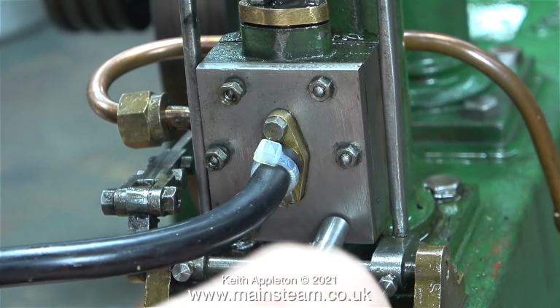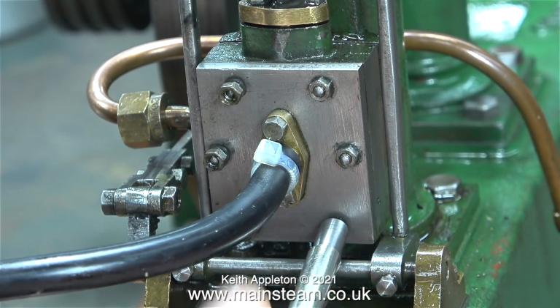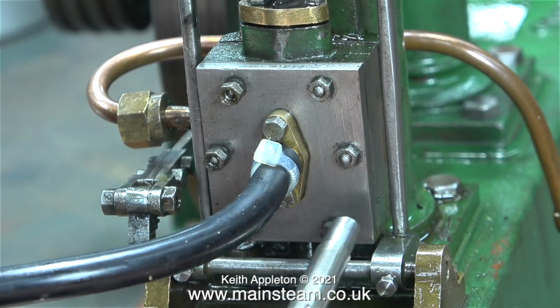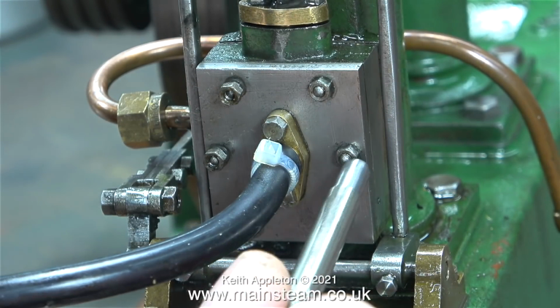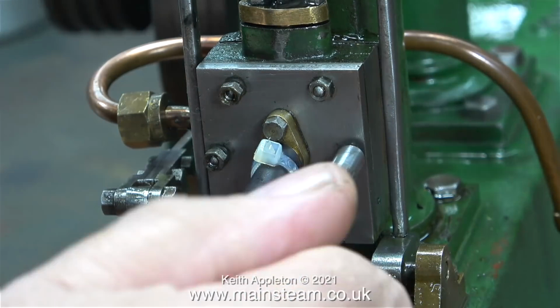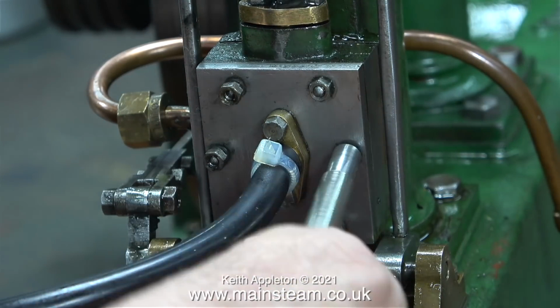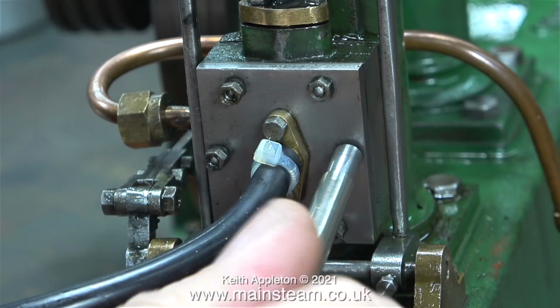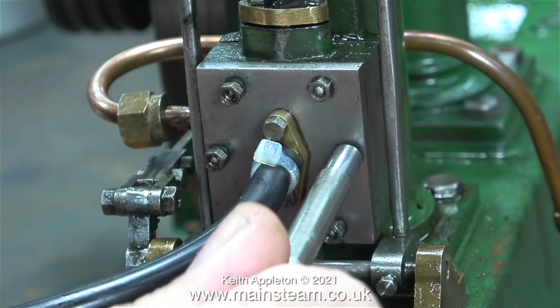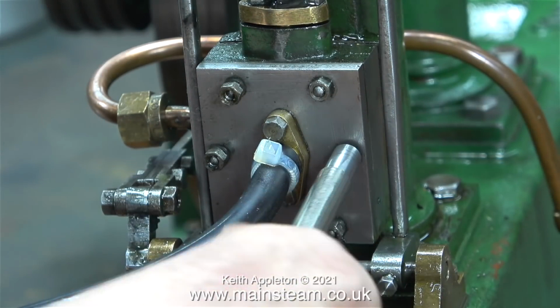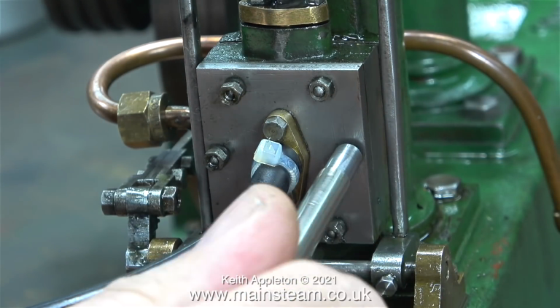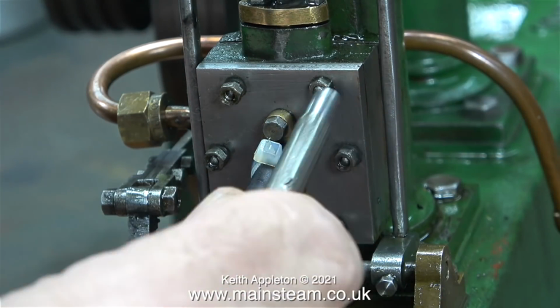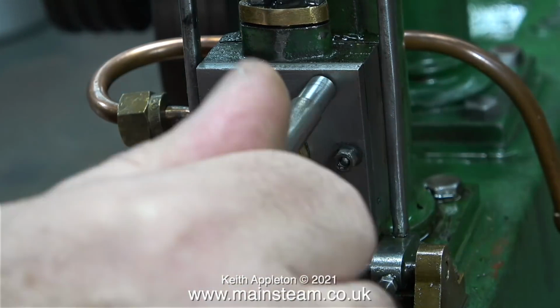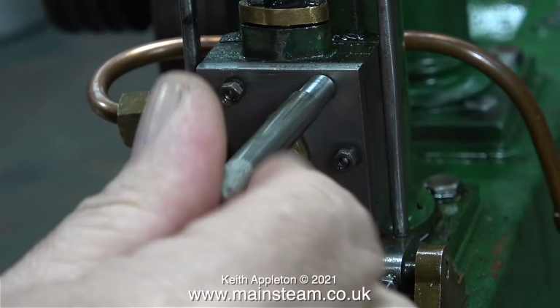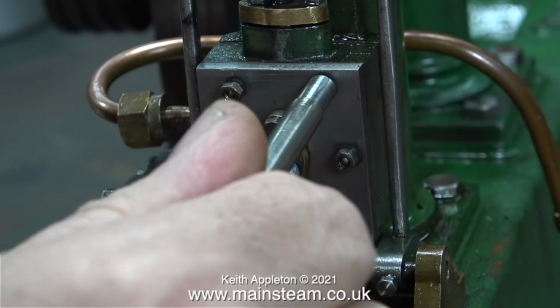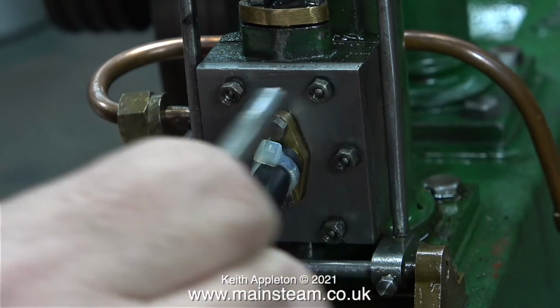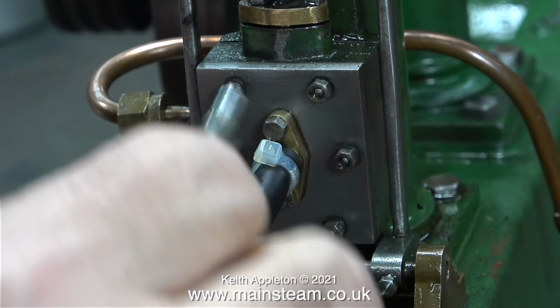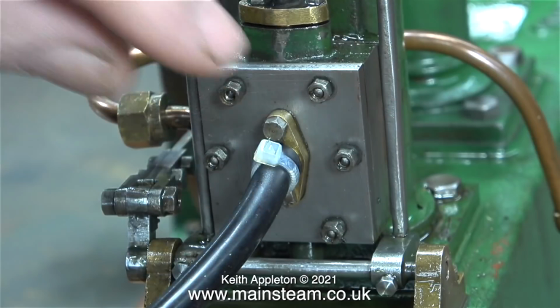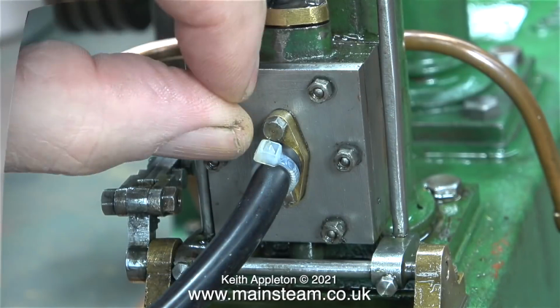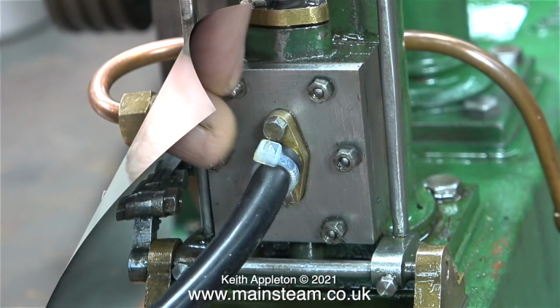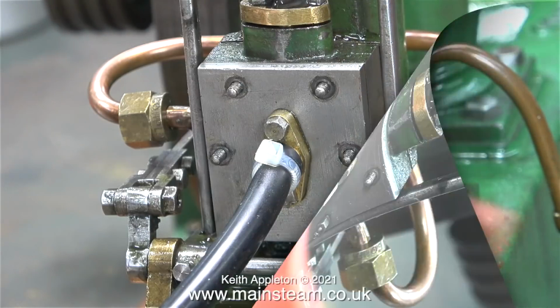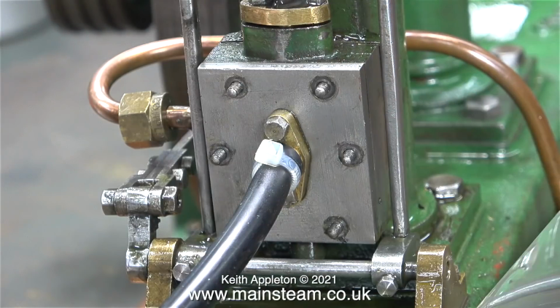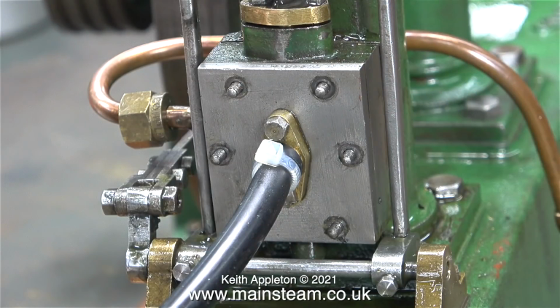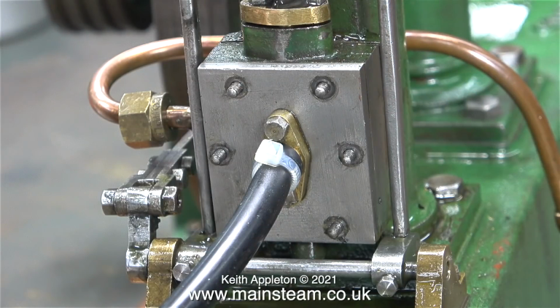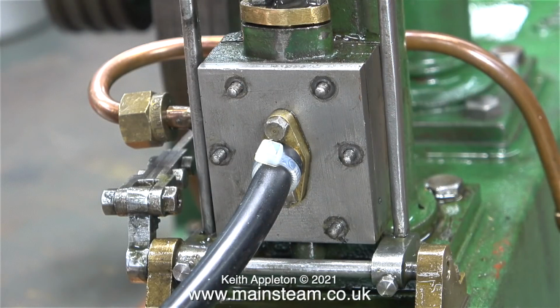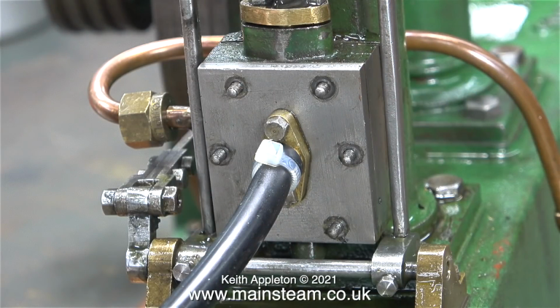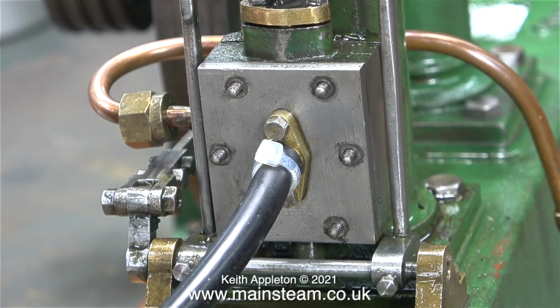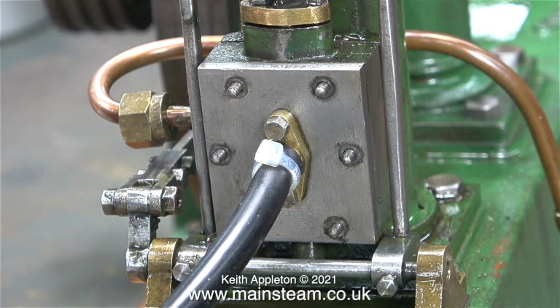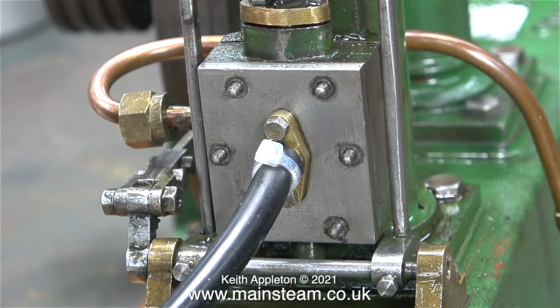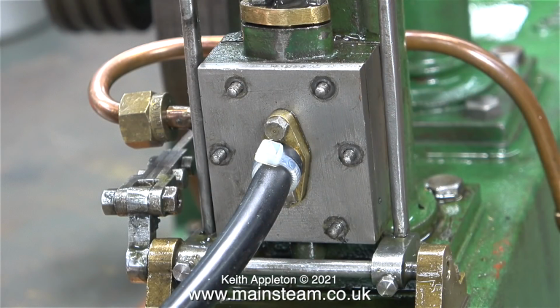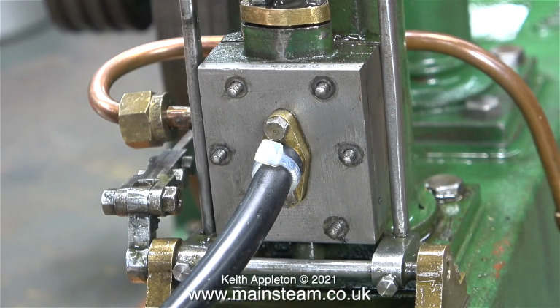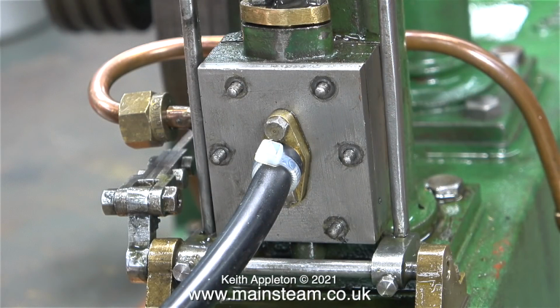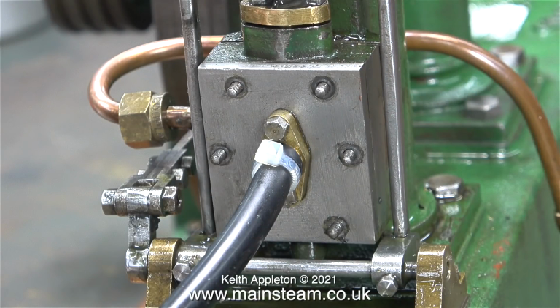It's time to change the gaskets on the steam chest because the original ones are really not very good at all and leak badly.